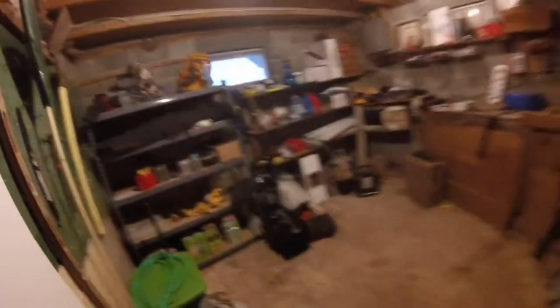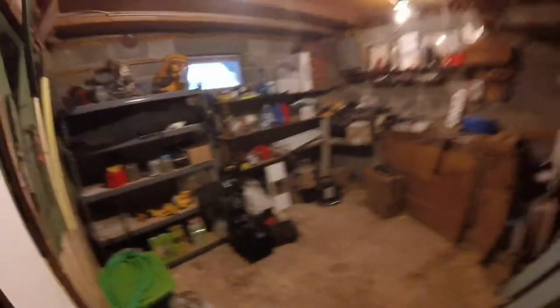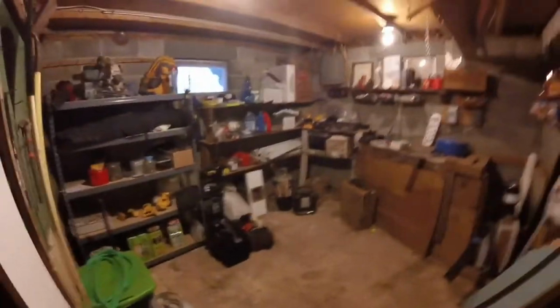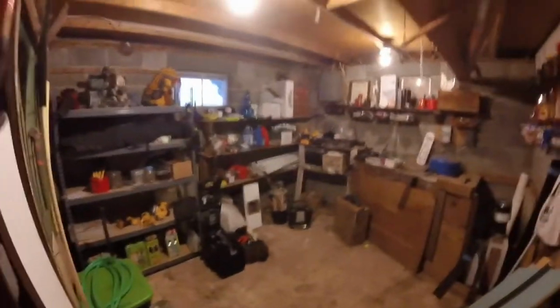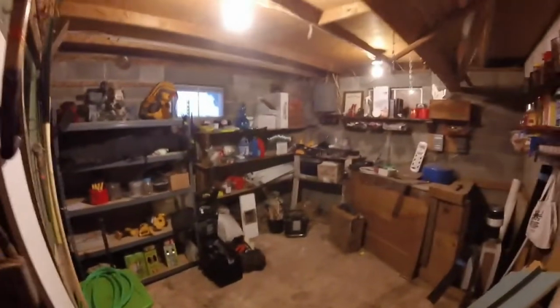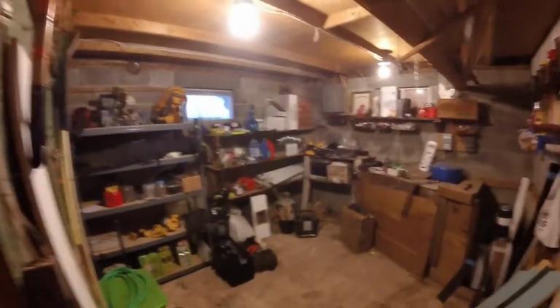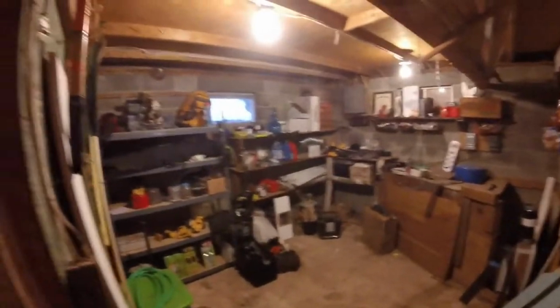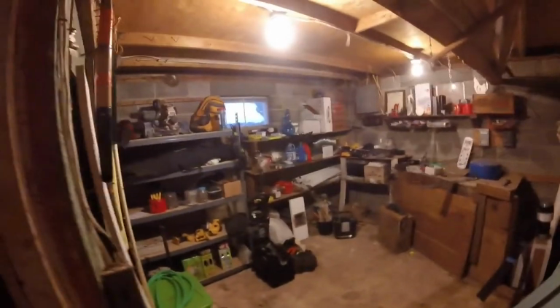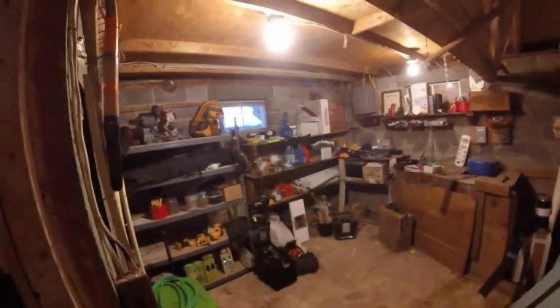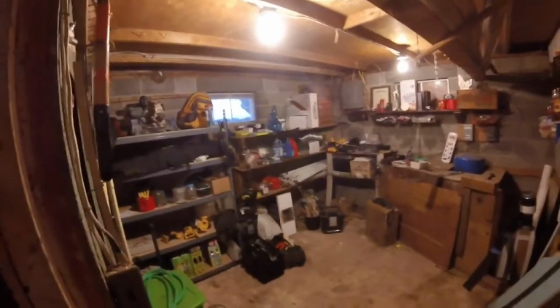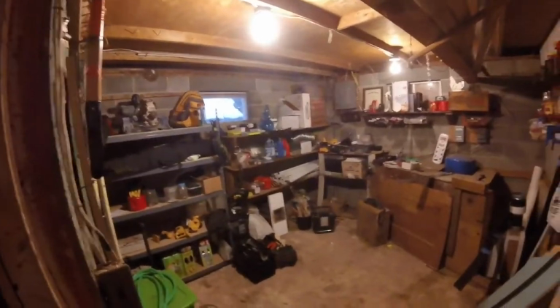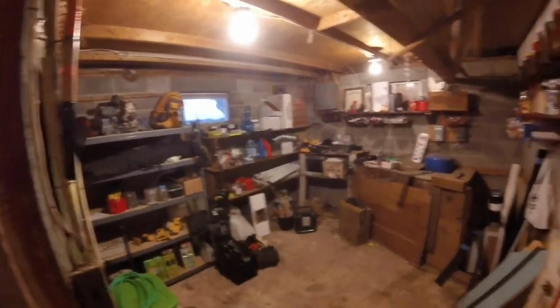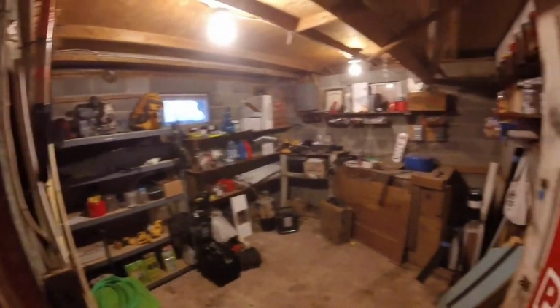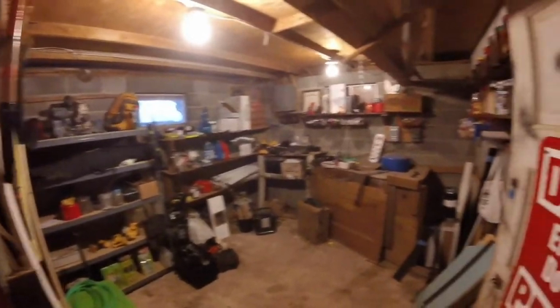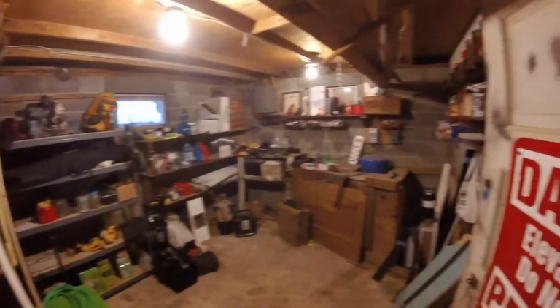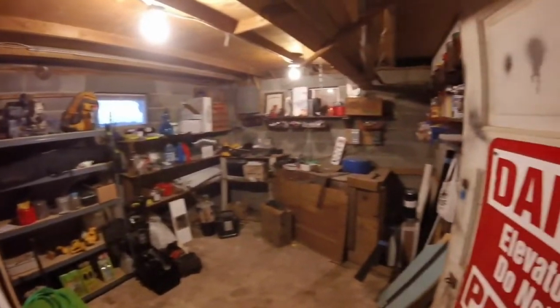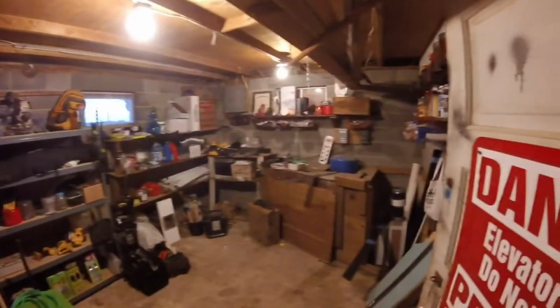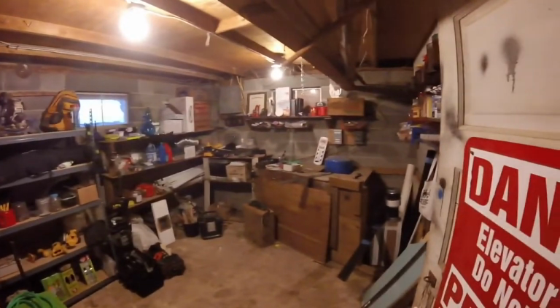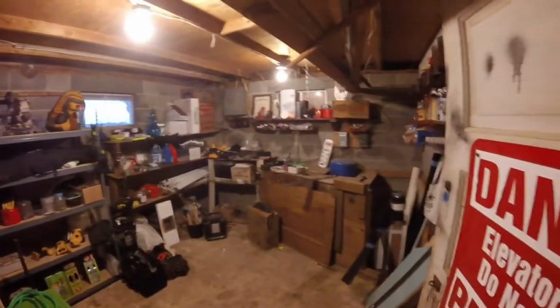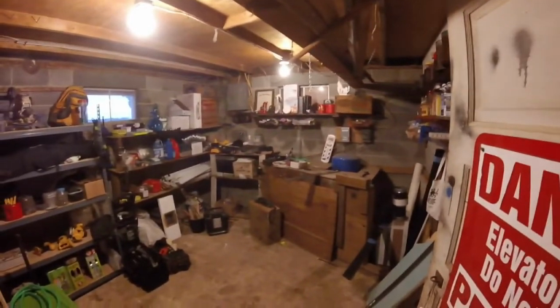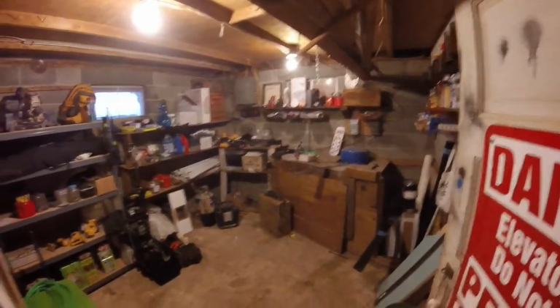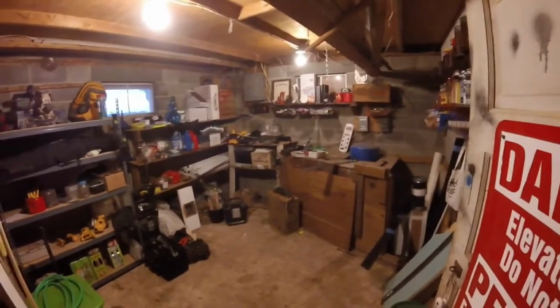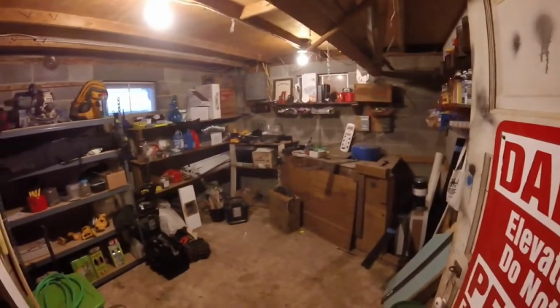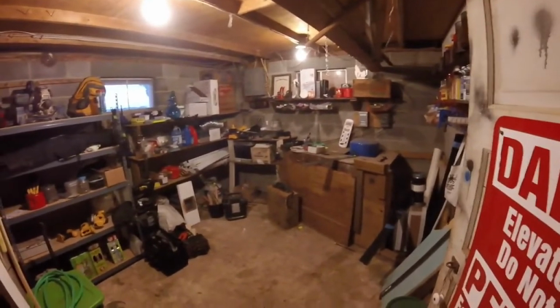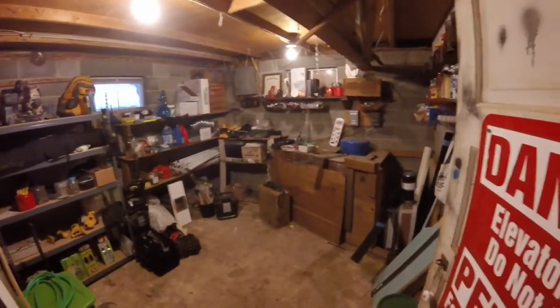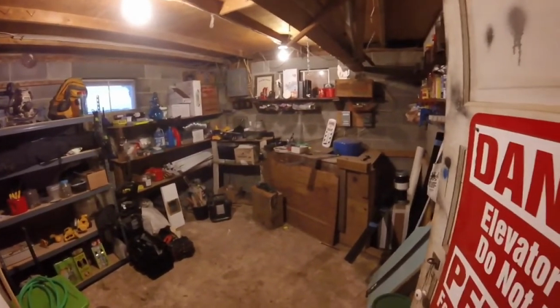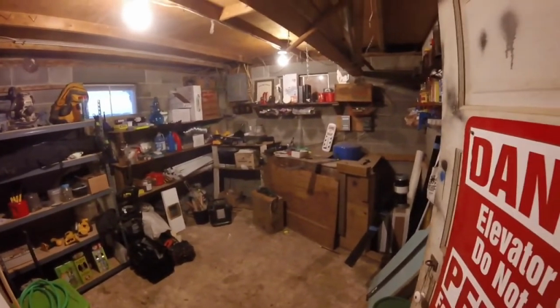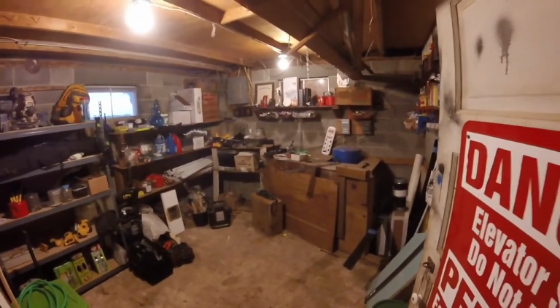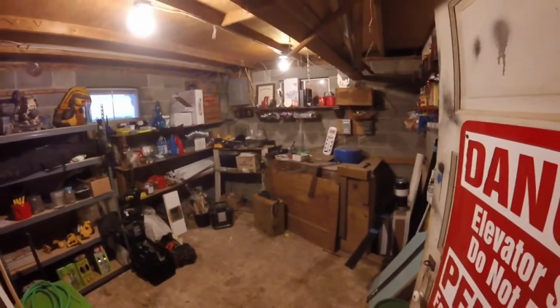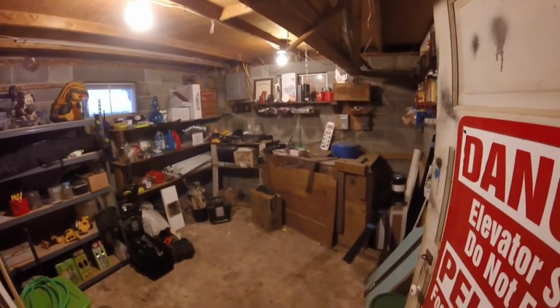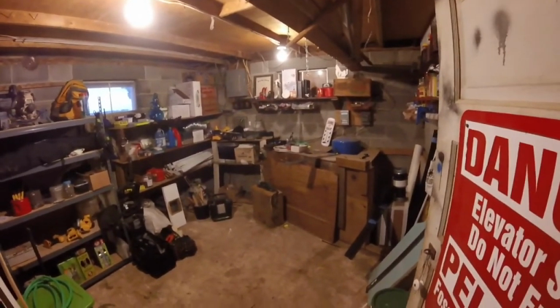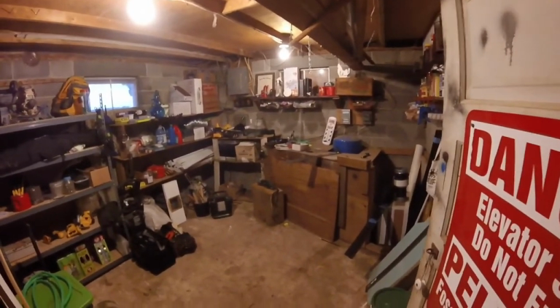This is where I'll be doing some of the work. It needs a little cleaning up, but this will be my workshop.